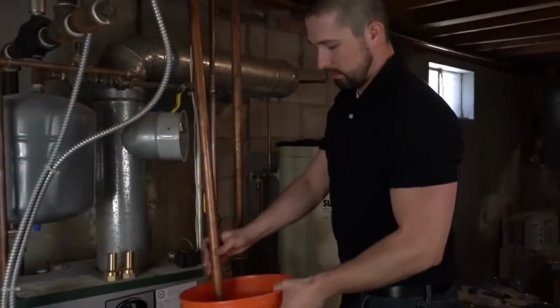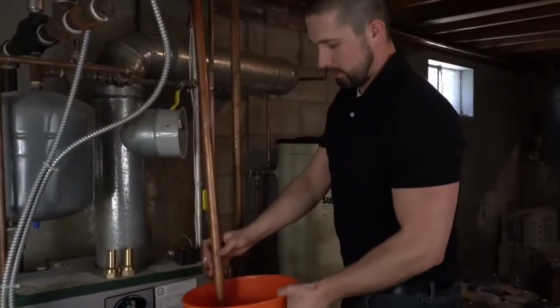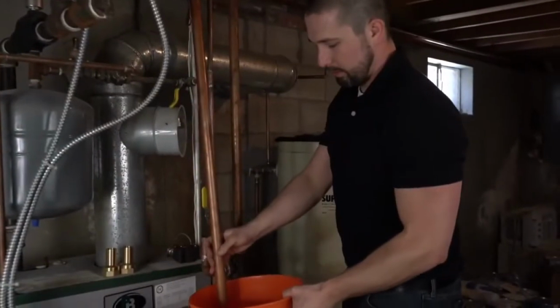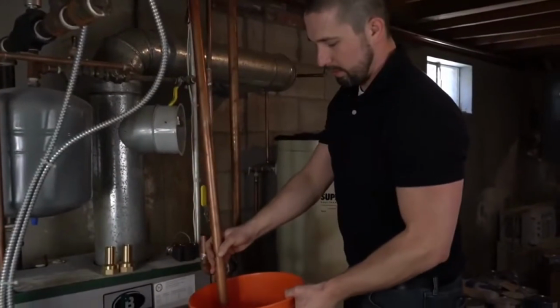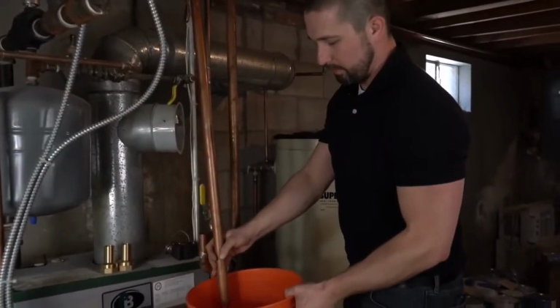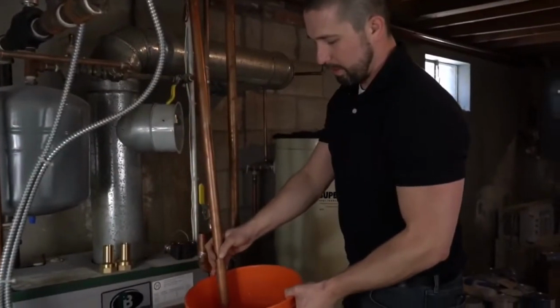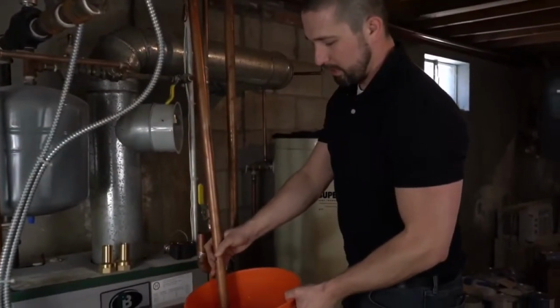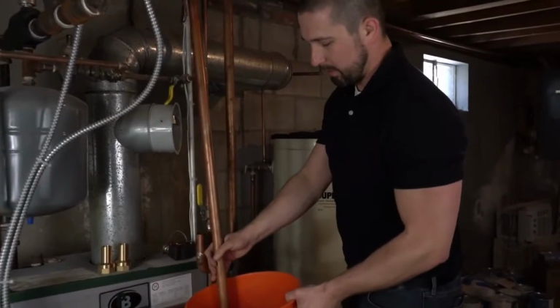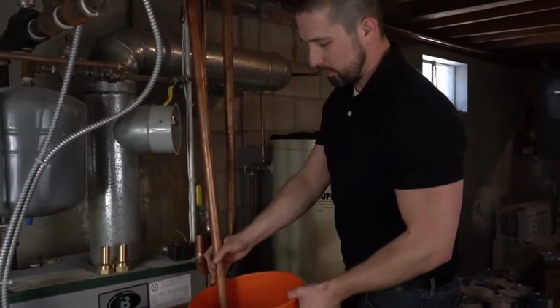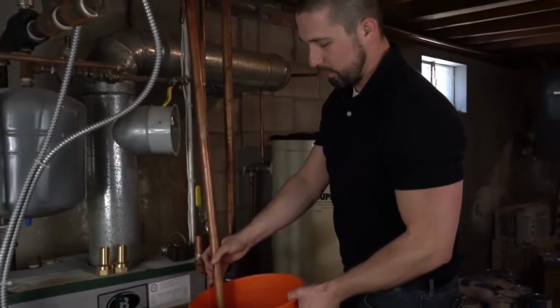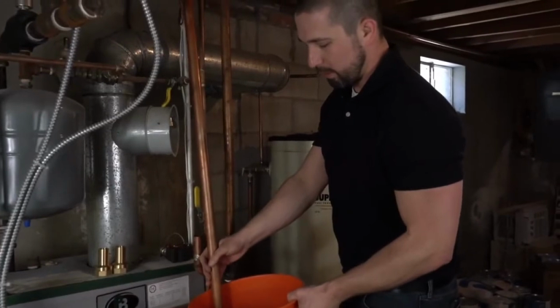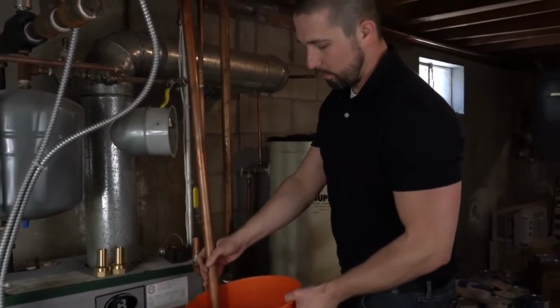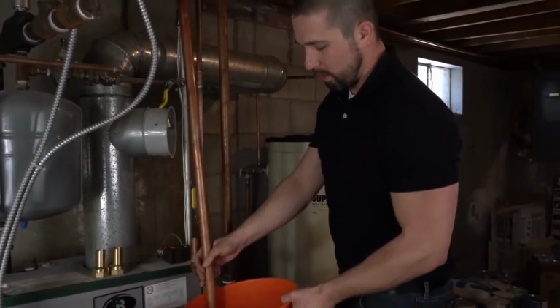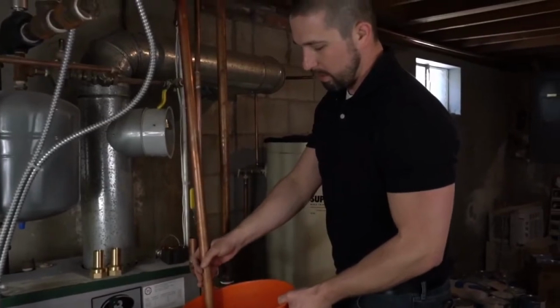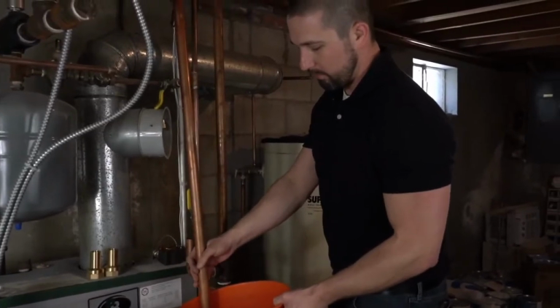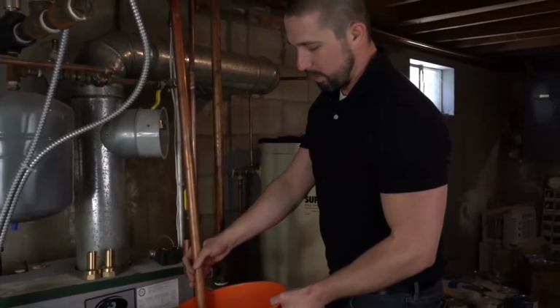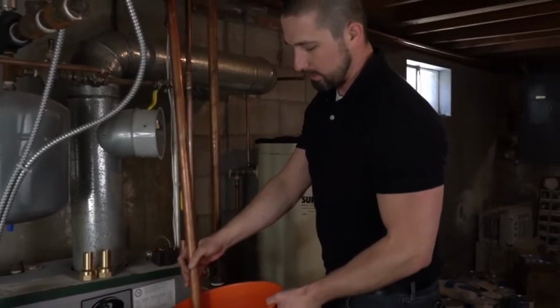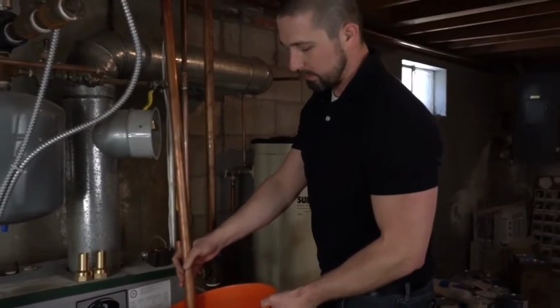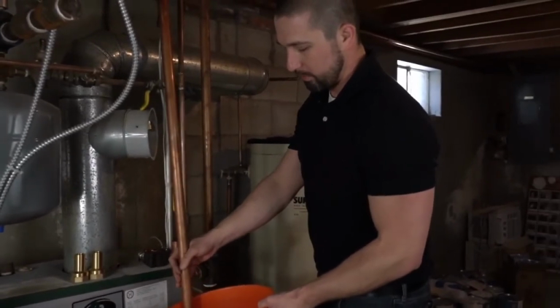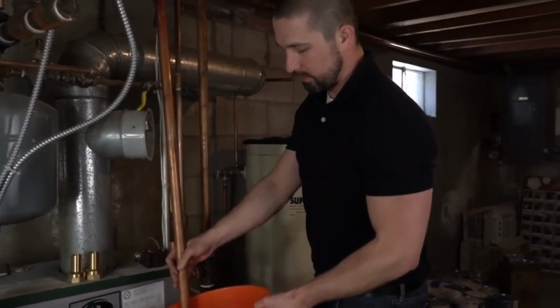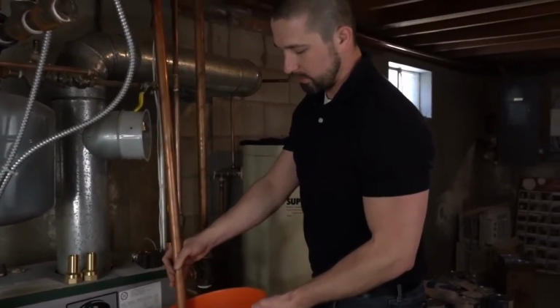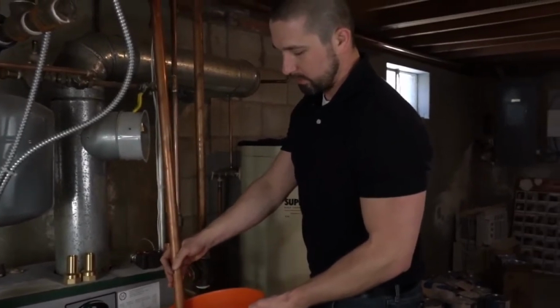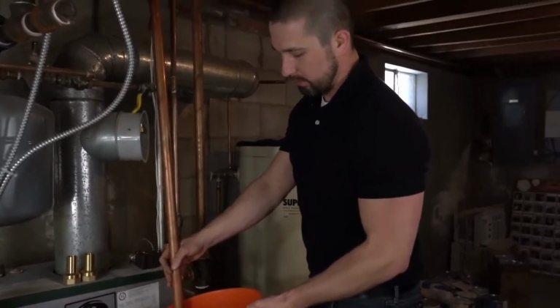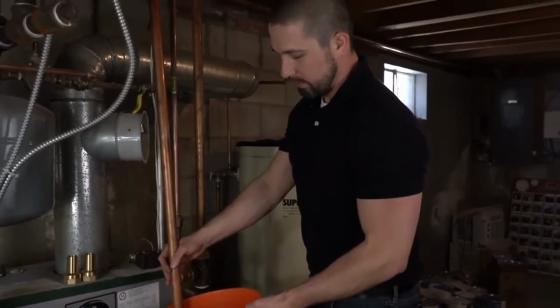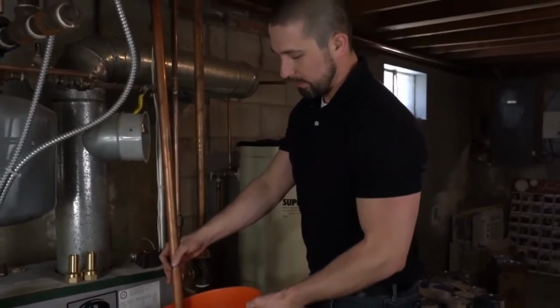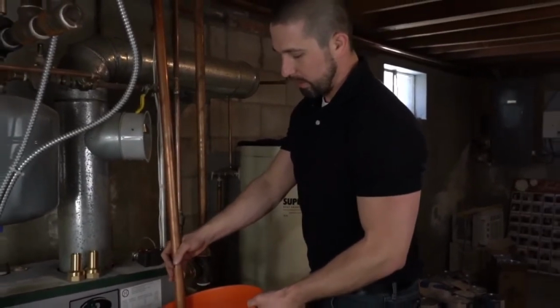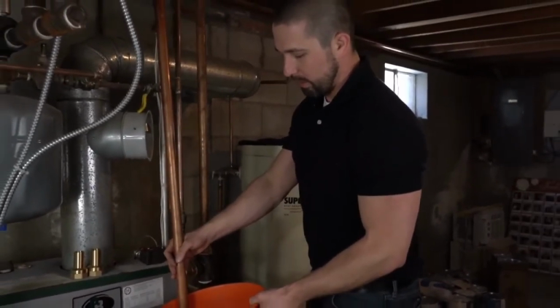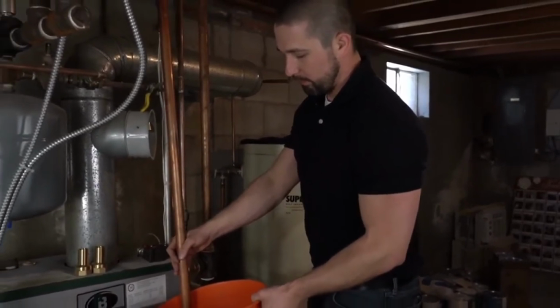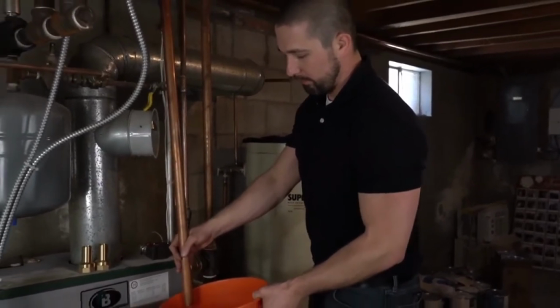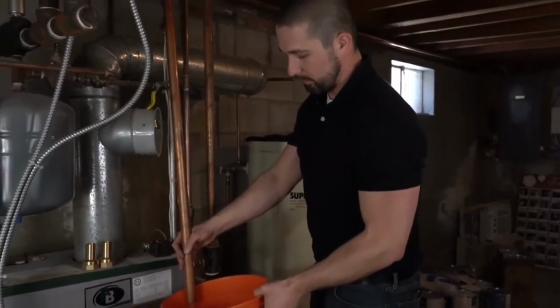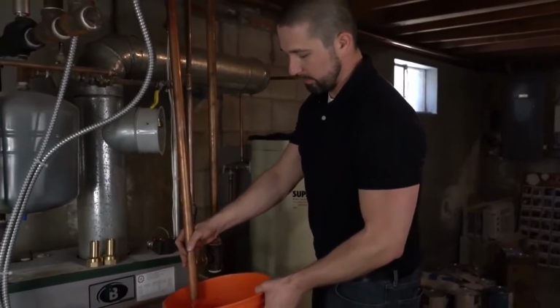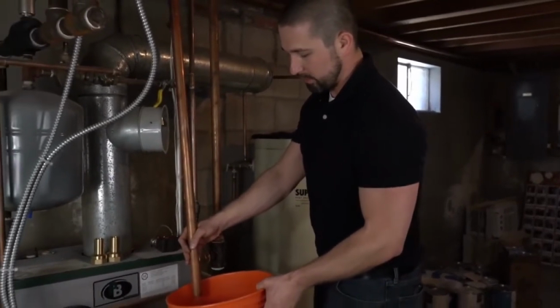Here I have the pipe cut. I'm just draining all the water out before I disassemble this and get it ready for the filter install.